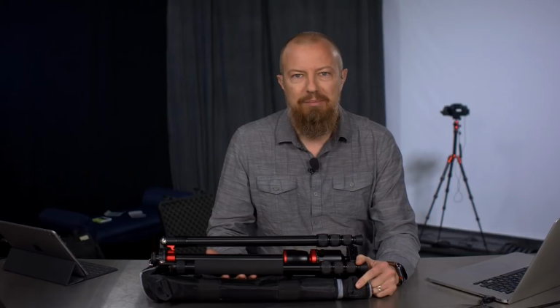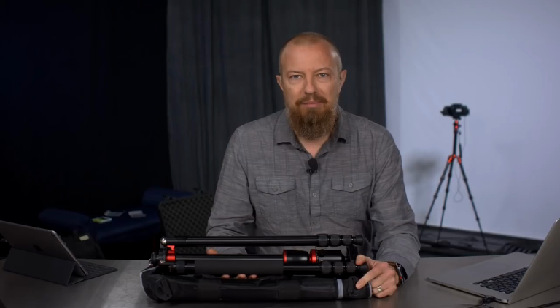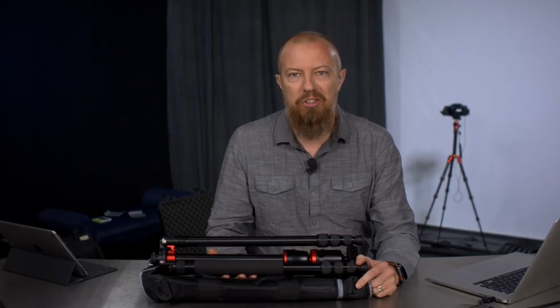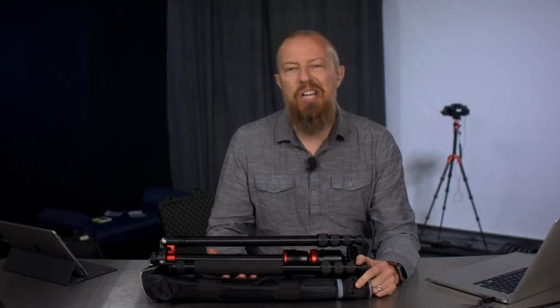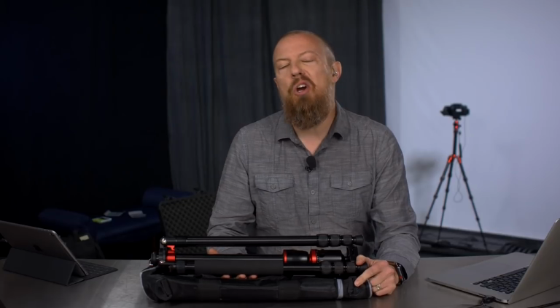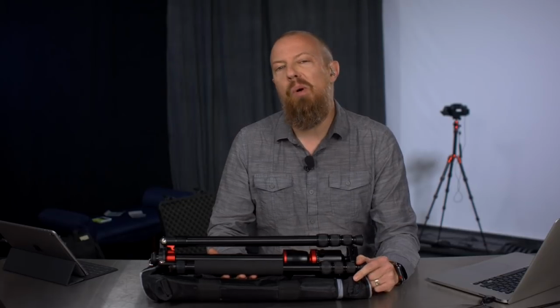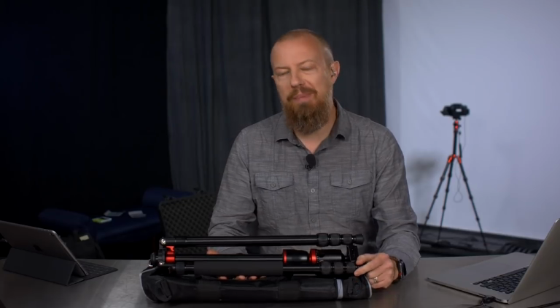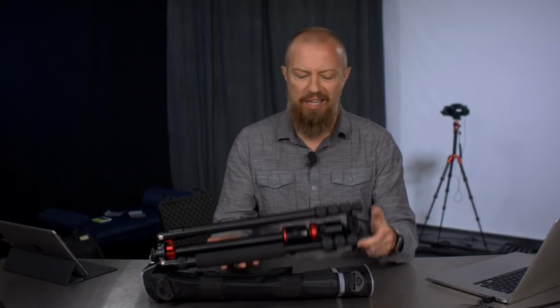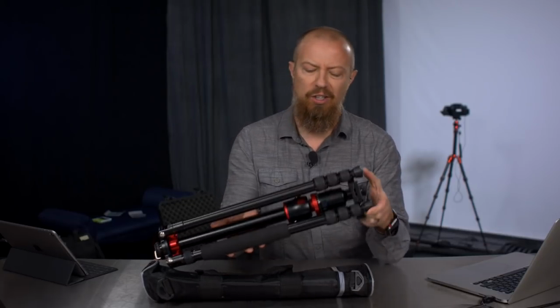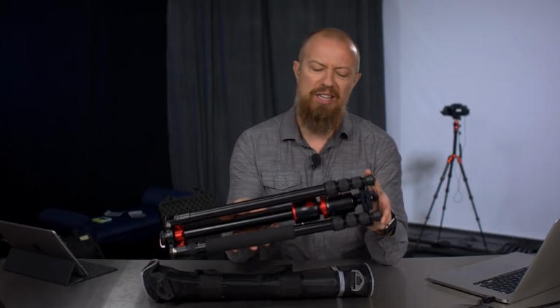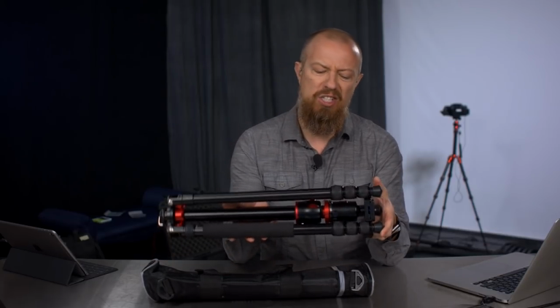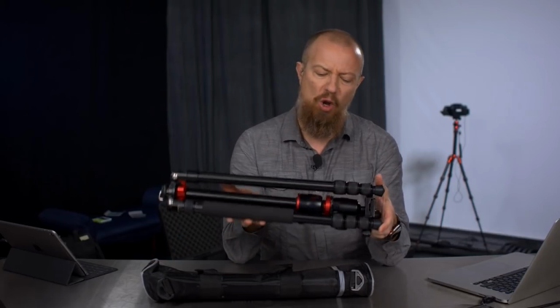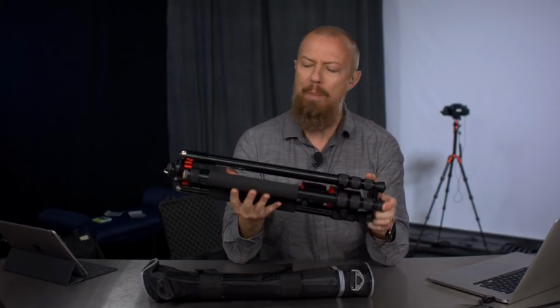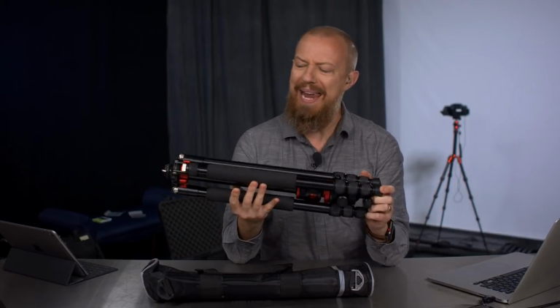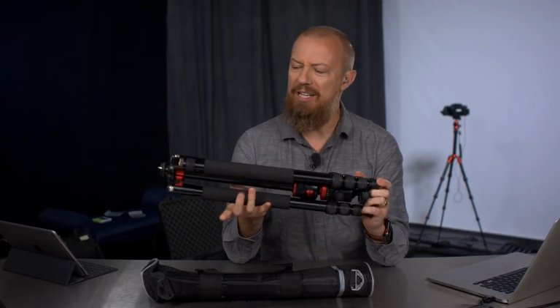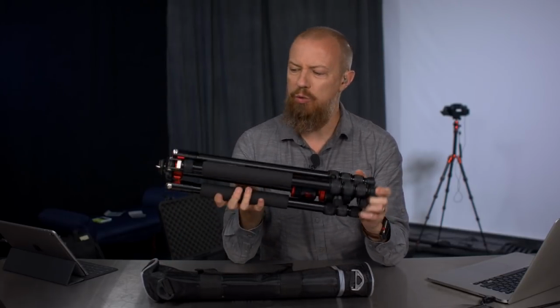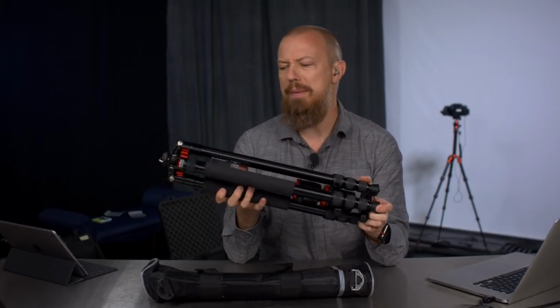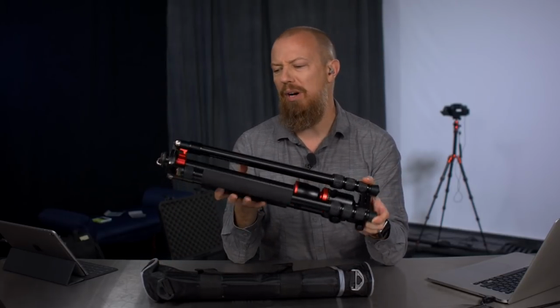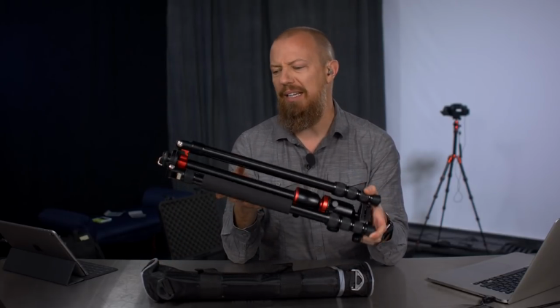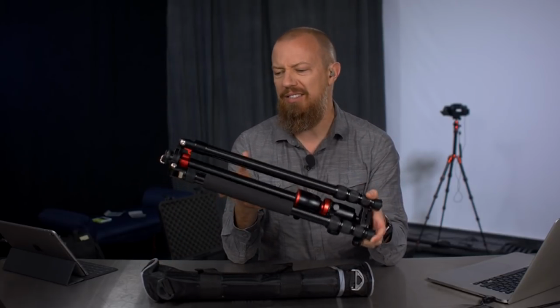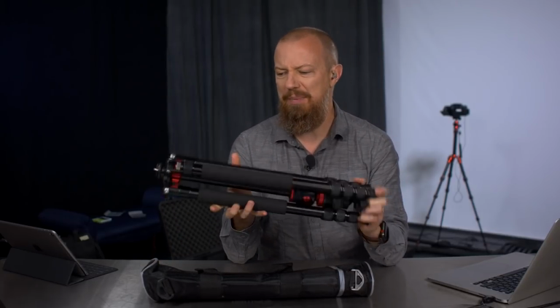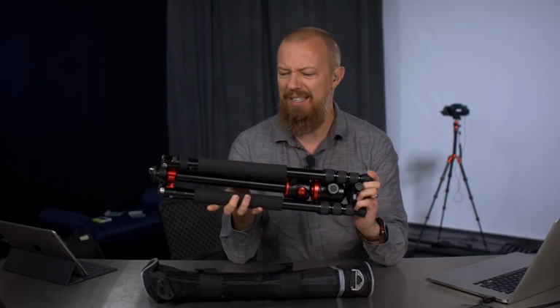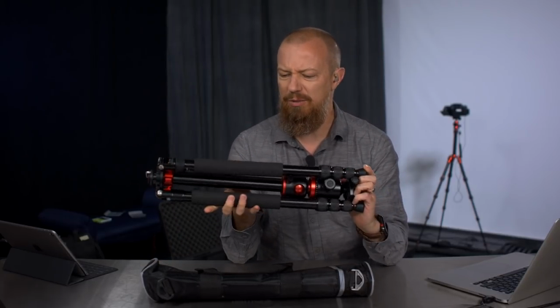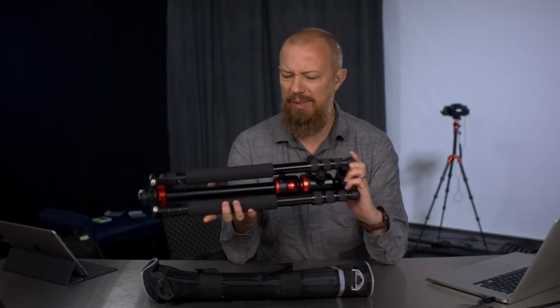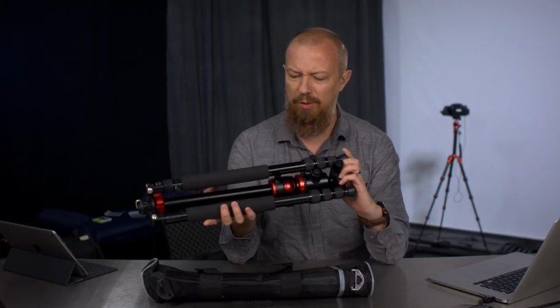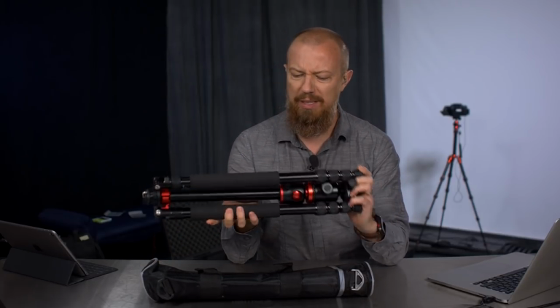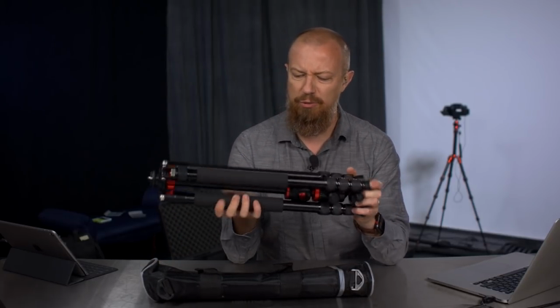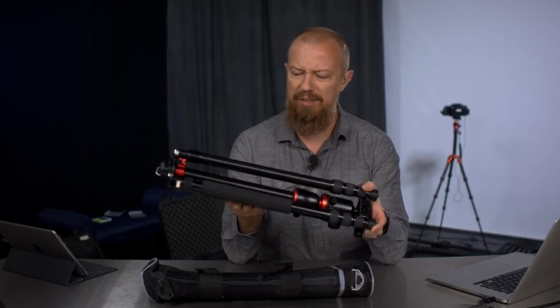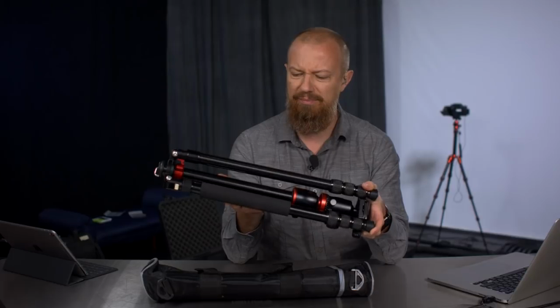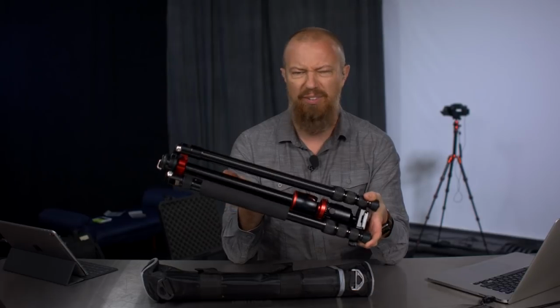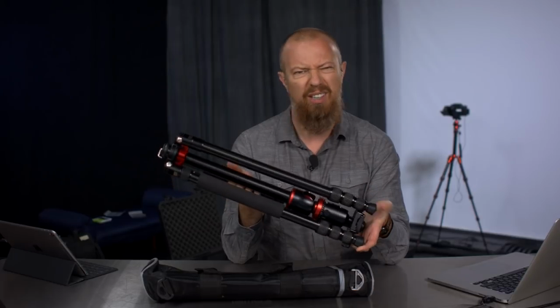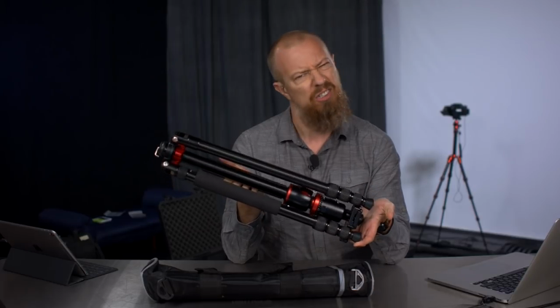On today's show, we're going to be taking a look at the Zomay Tripod, something that is really quite truly funkalicious.